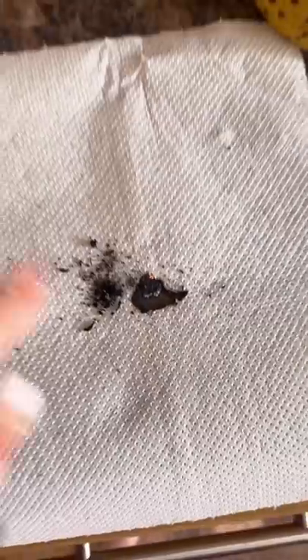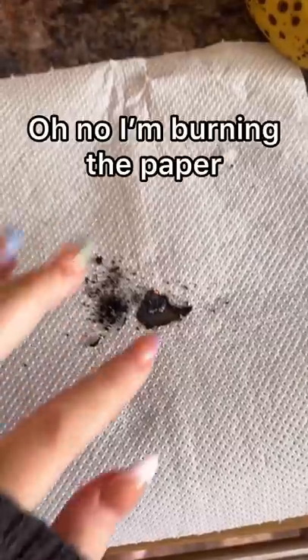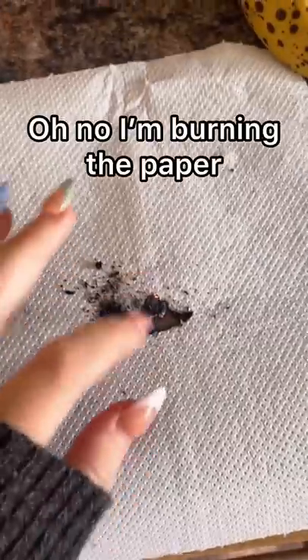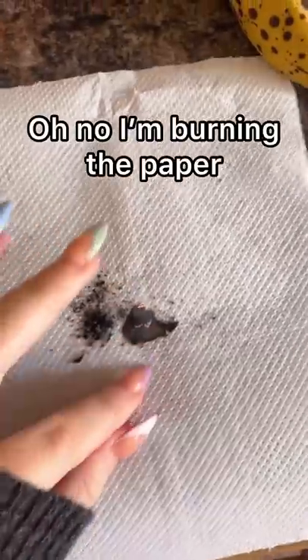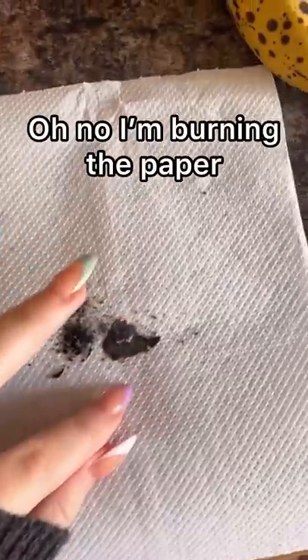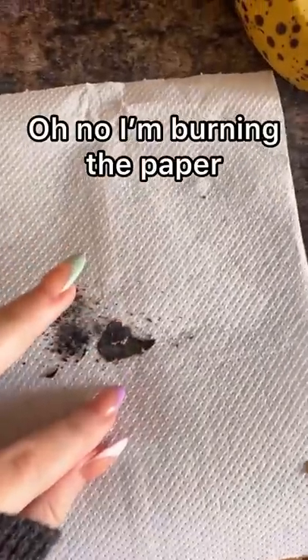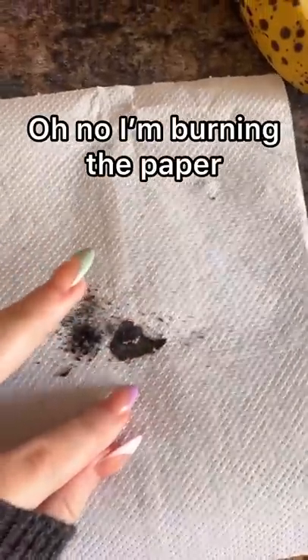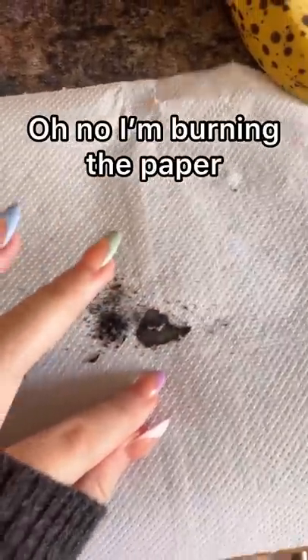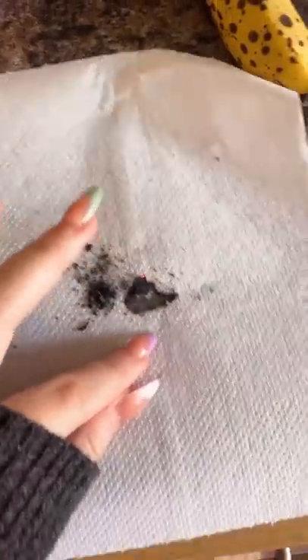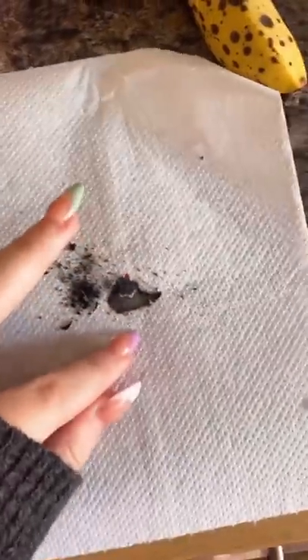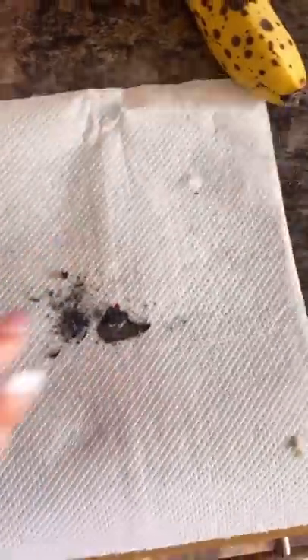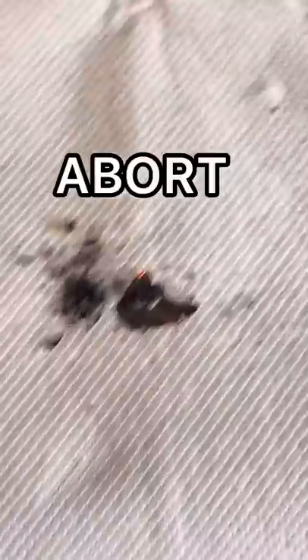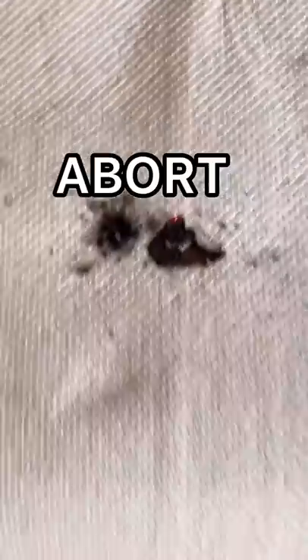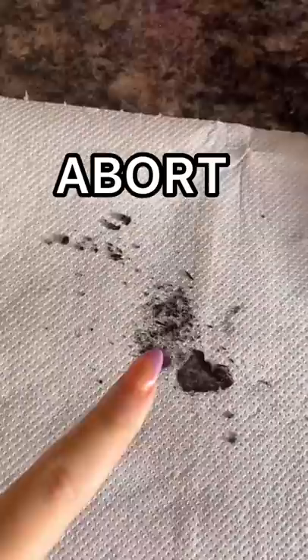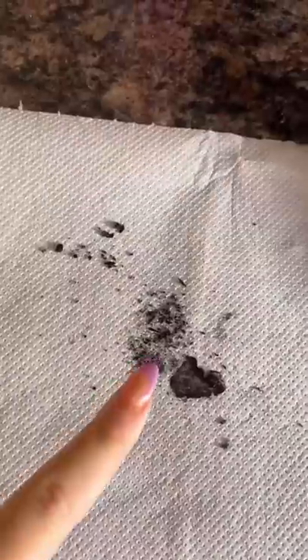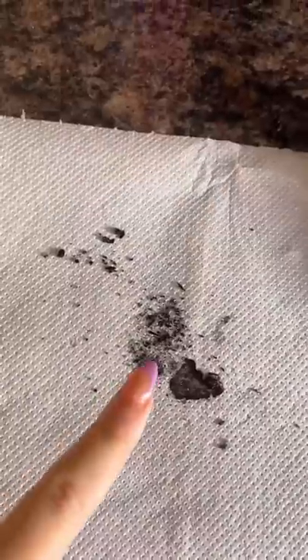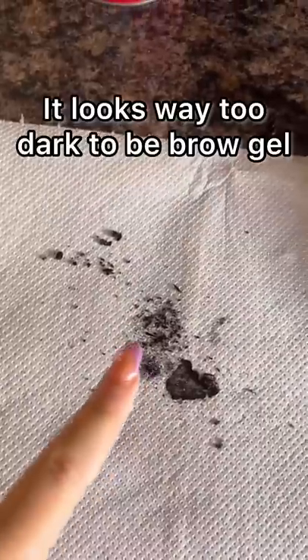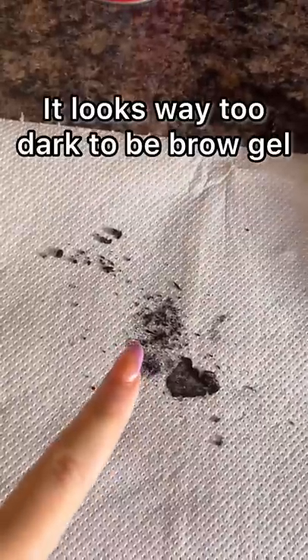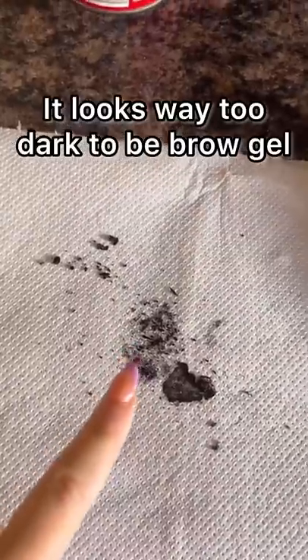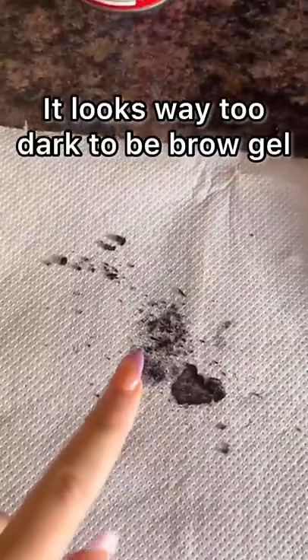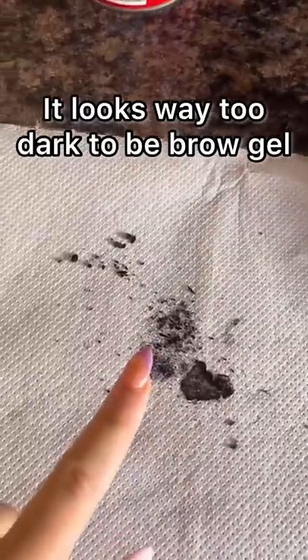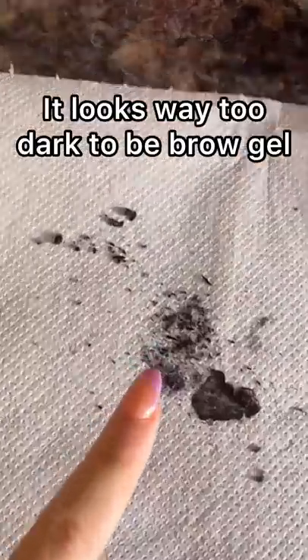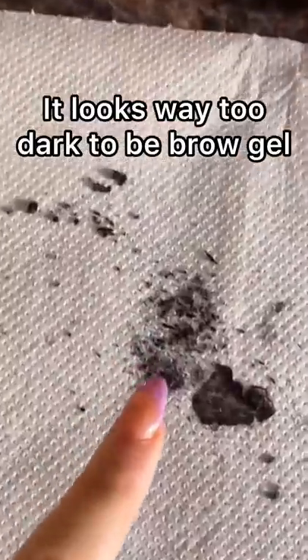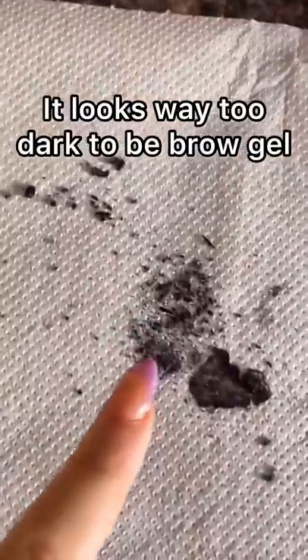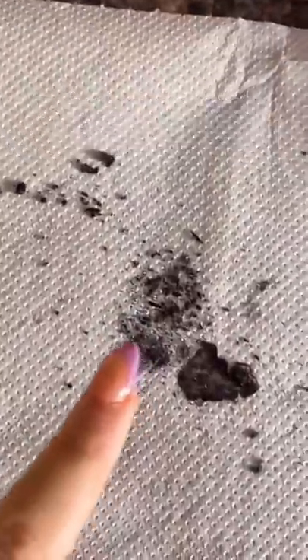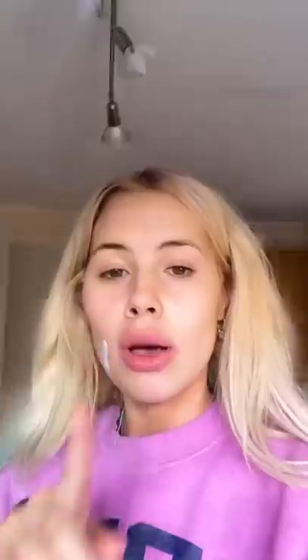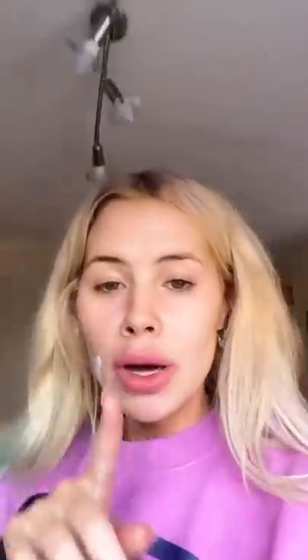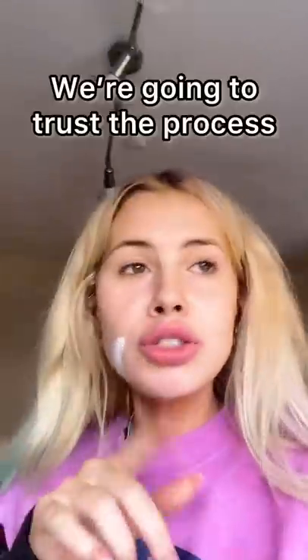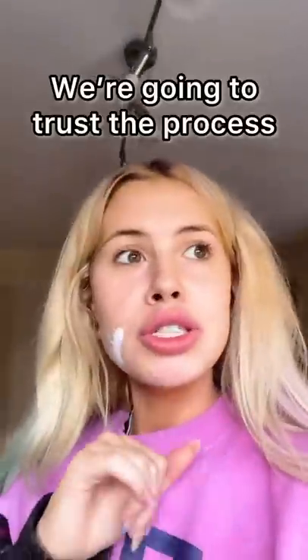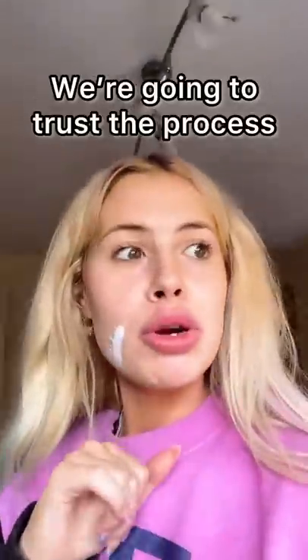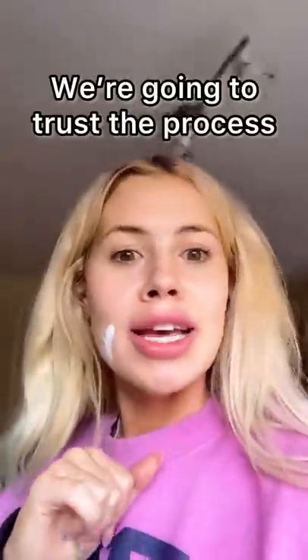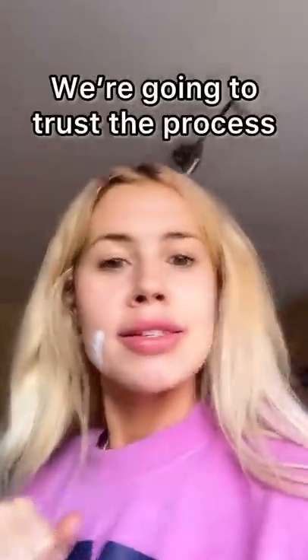Burnt banana smells horrible. Oh no, I'm burning the paper — abort! It looks way too dark to be a brow gel. We're gonna trust the process.